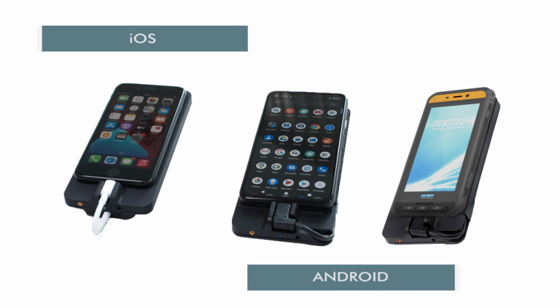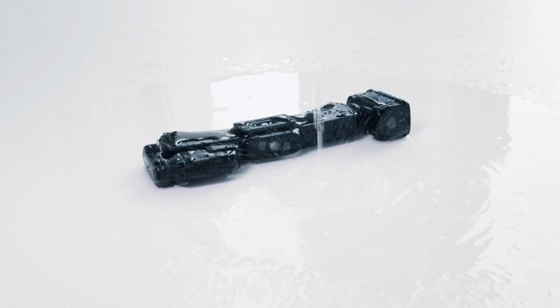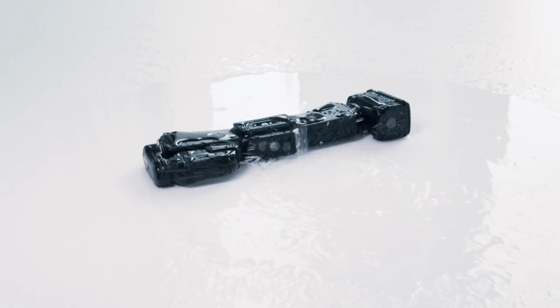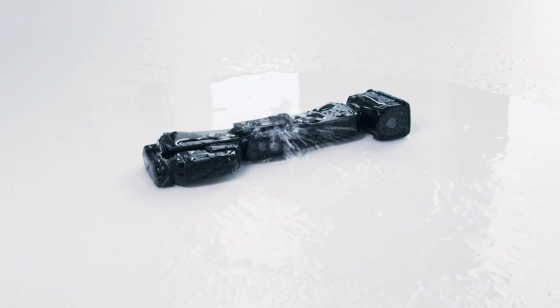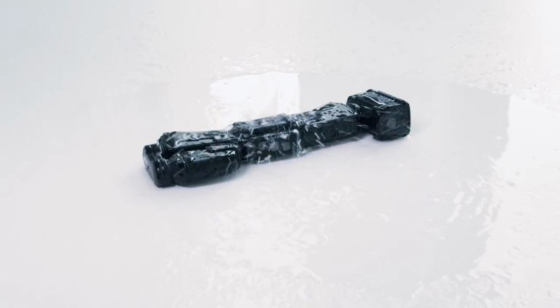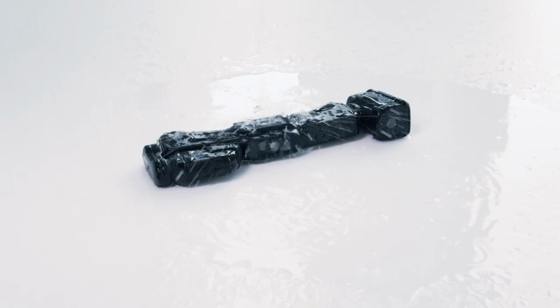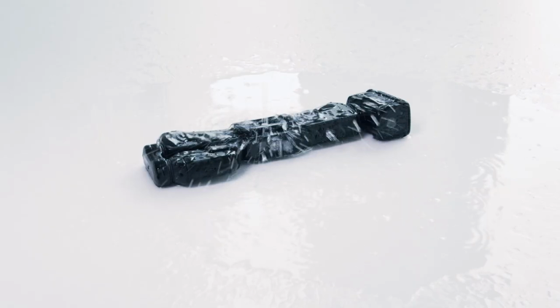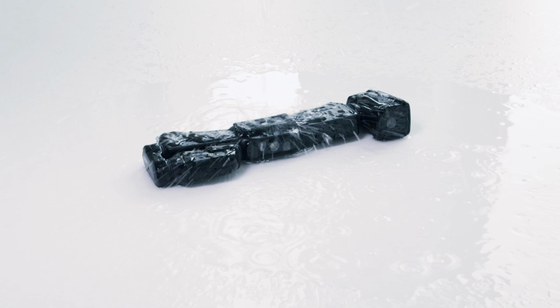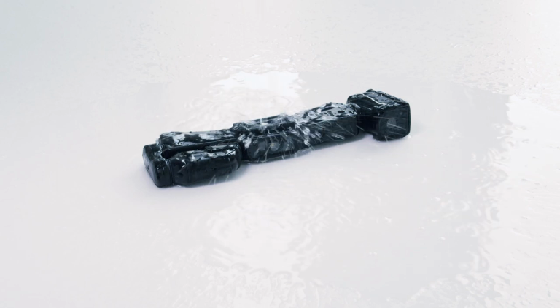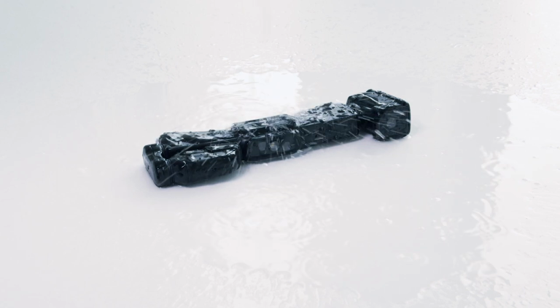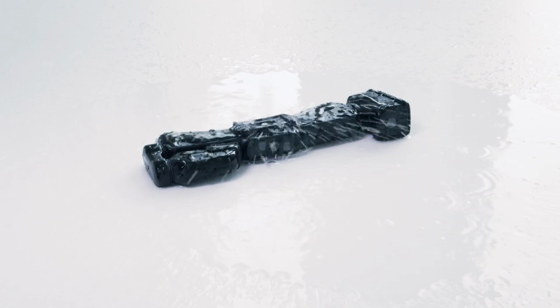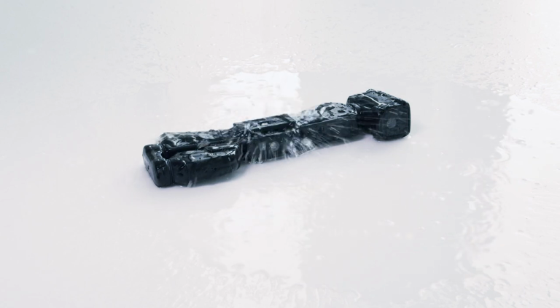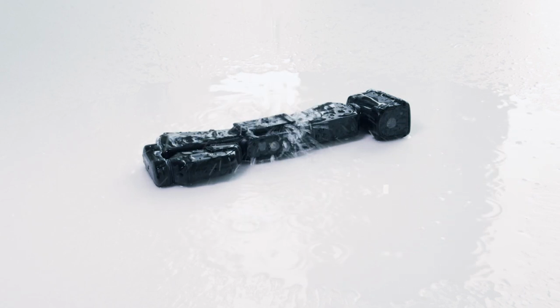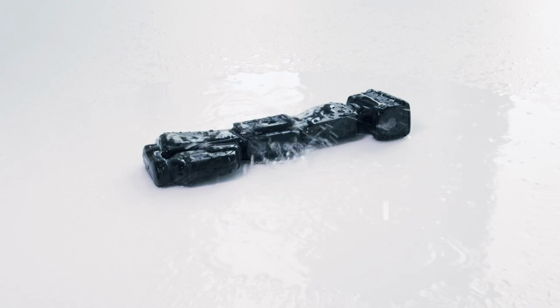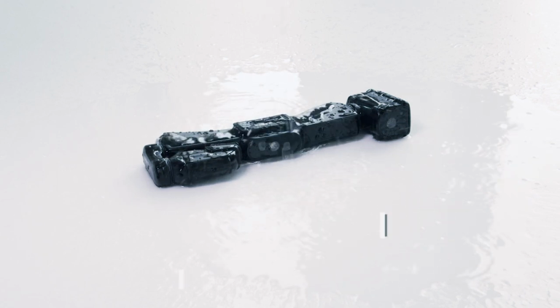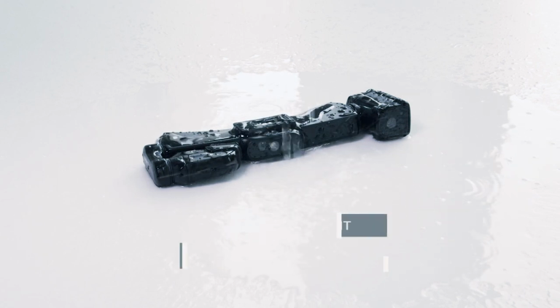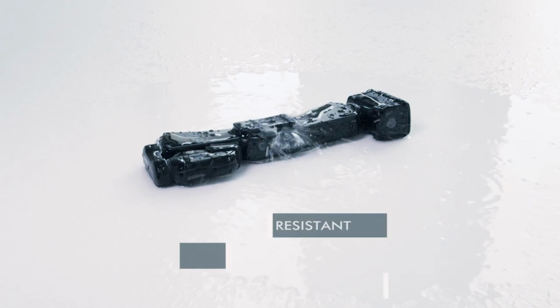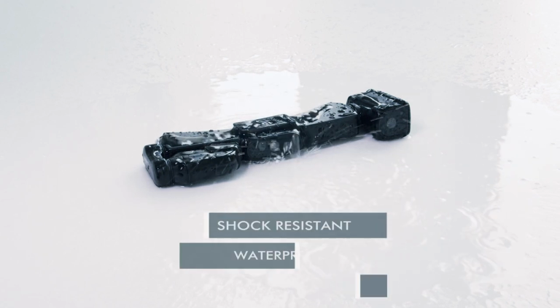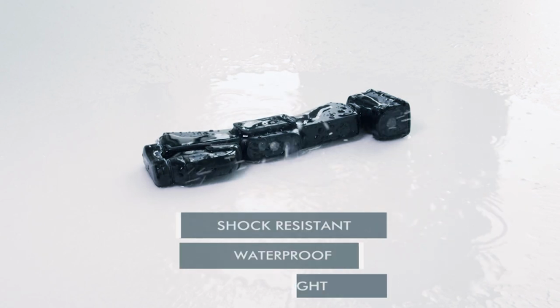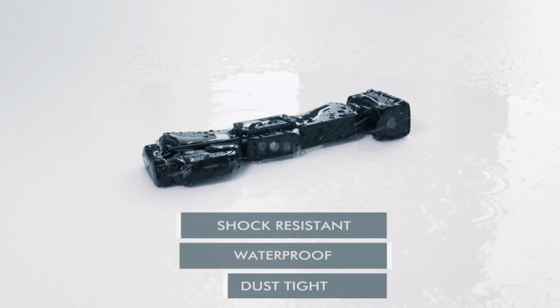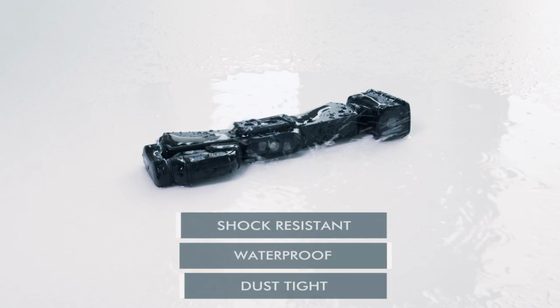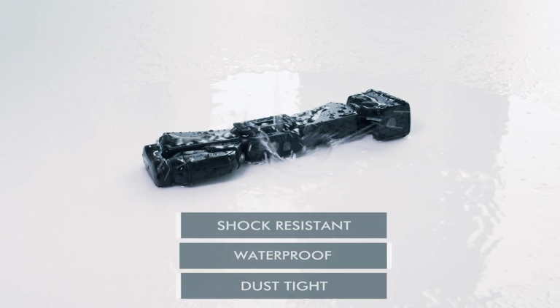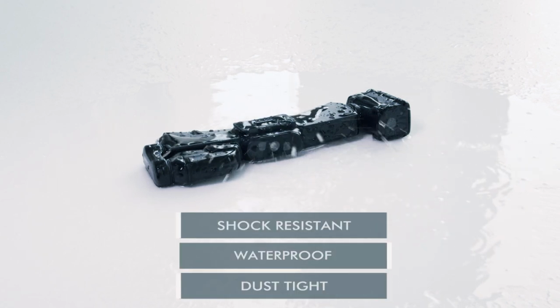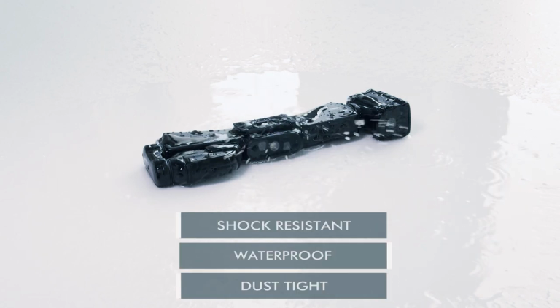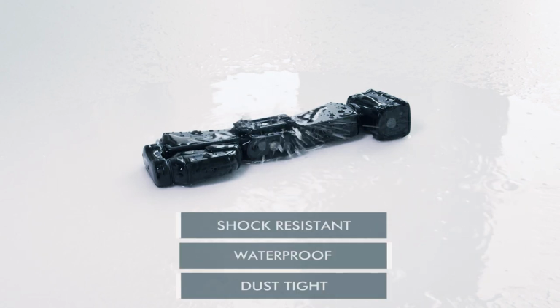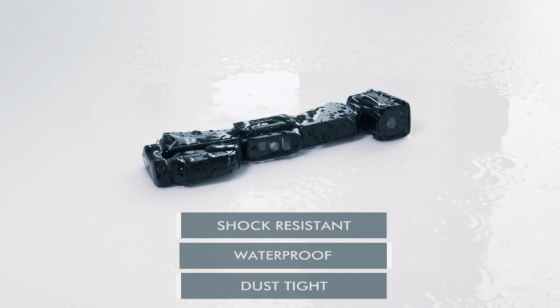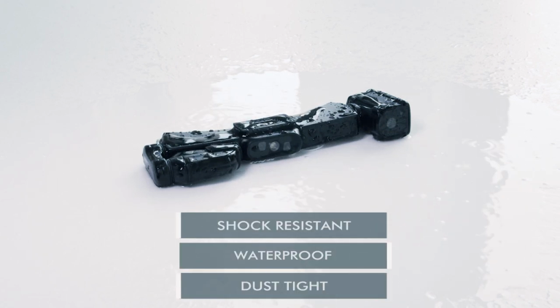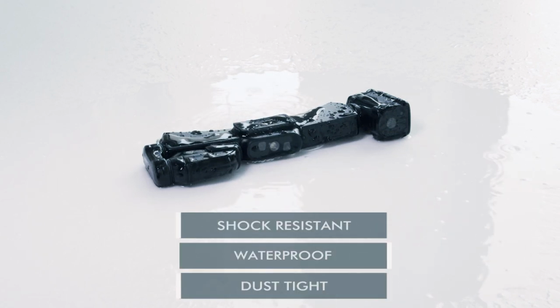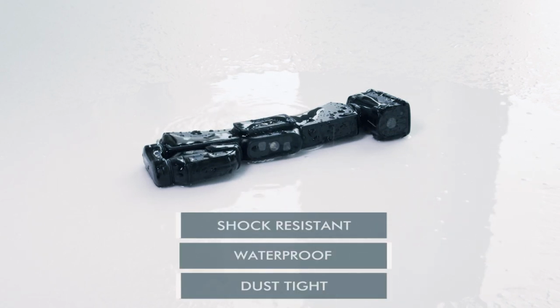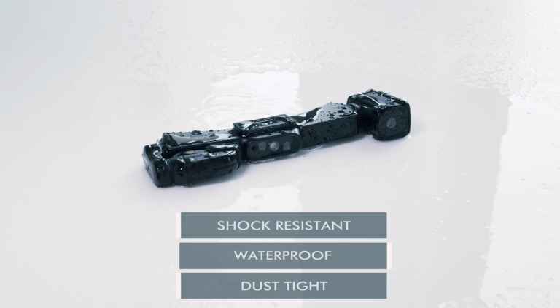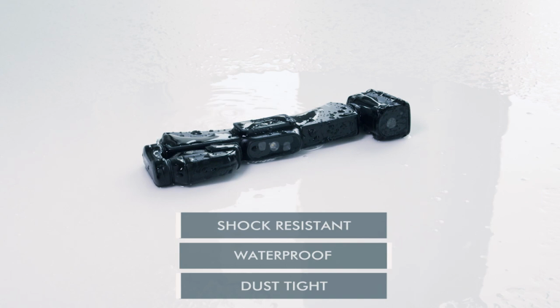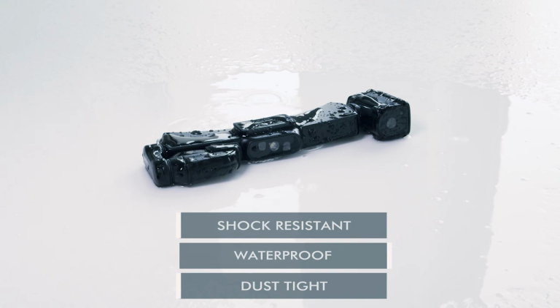The iRisStick smart glasses are IP-certified and drop-tested, meaning they are perfect for dusty, dirty, and outdoor work environments.